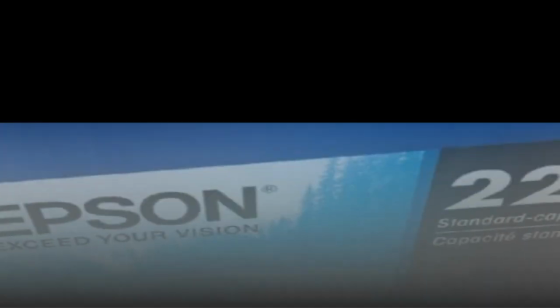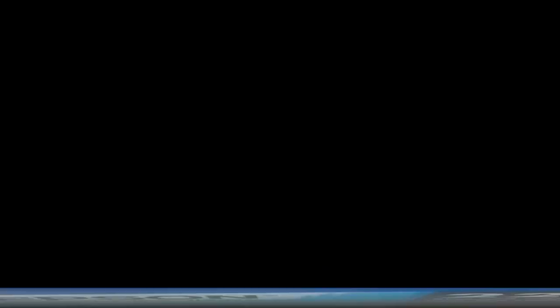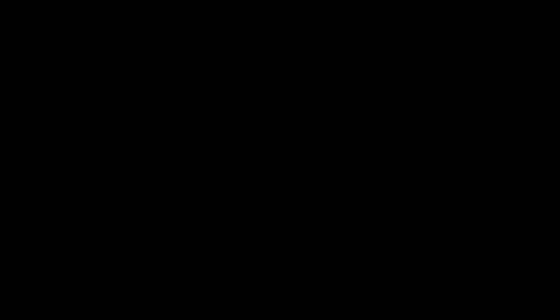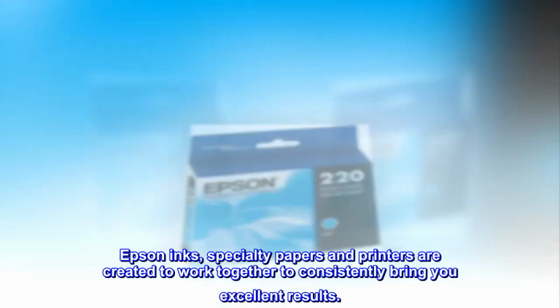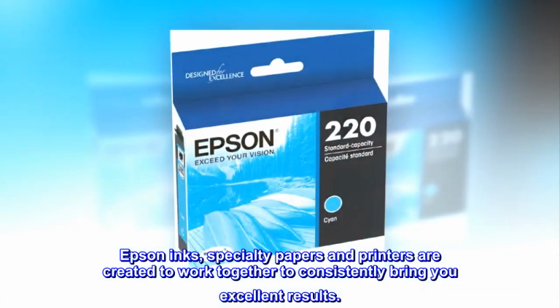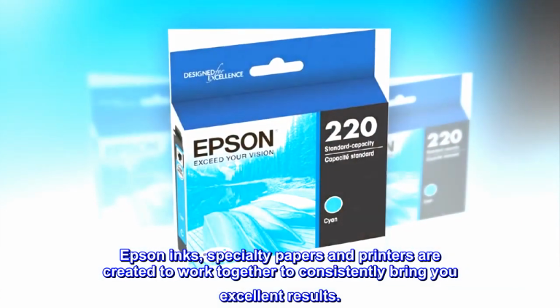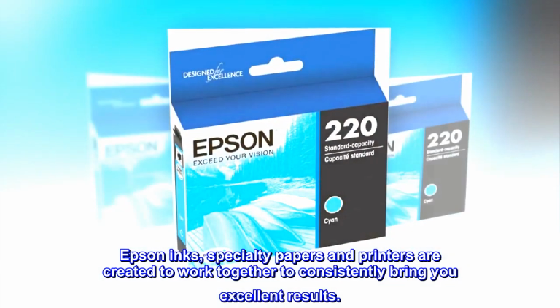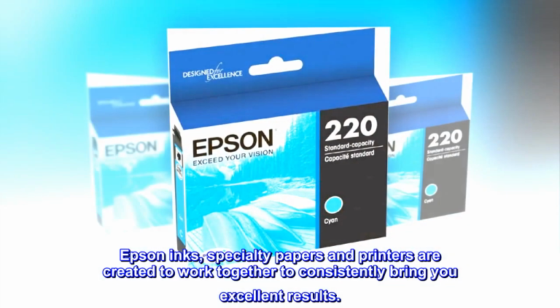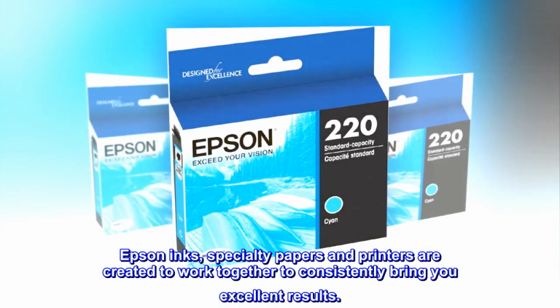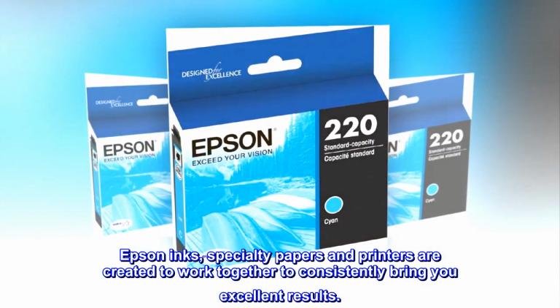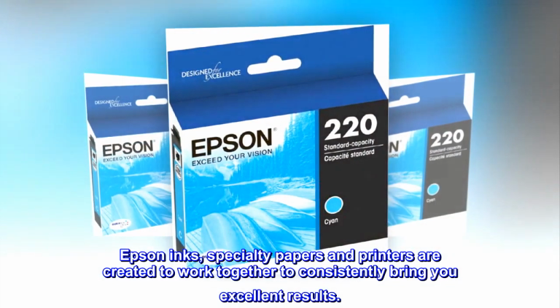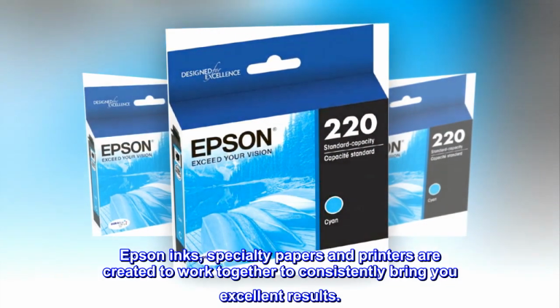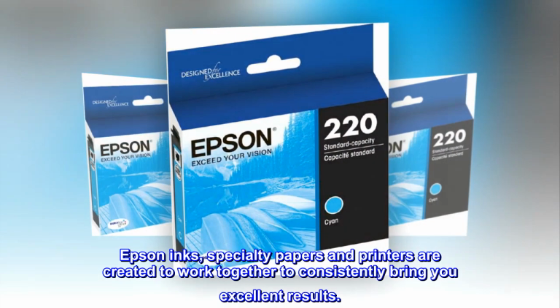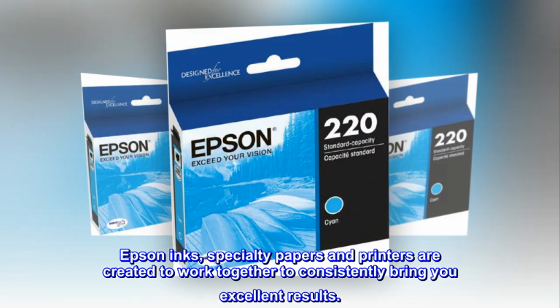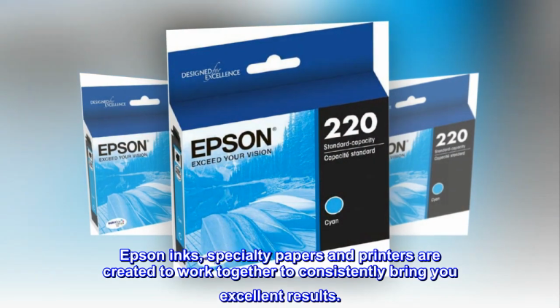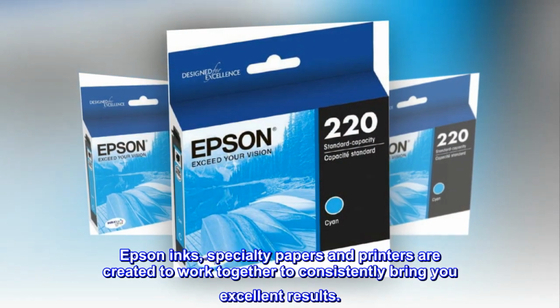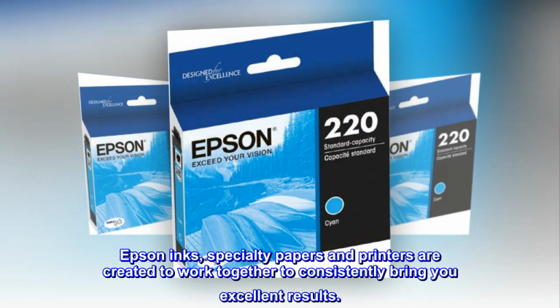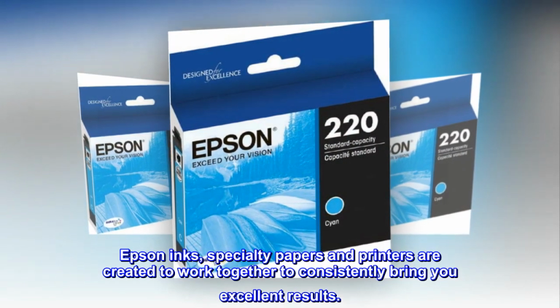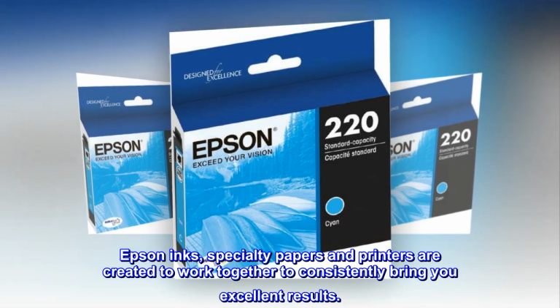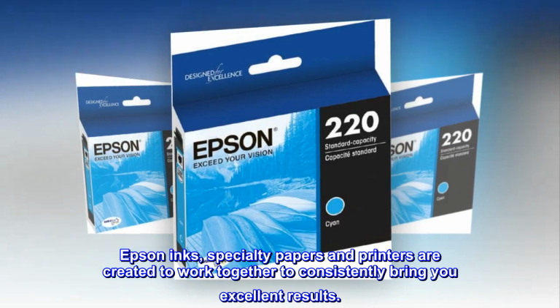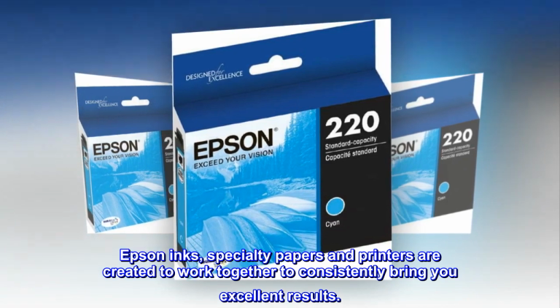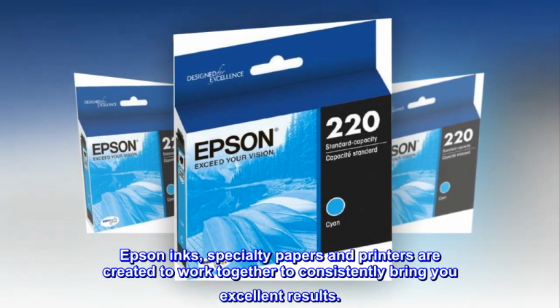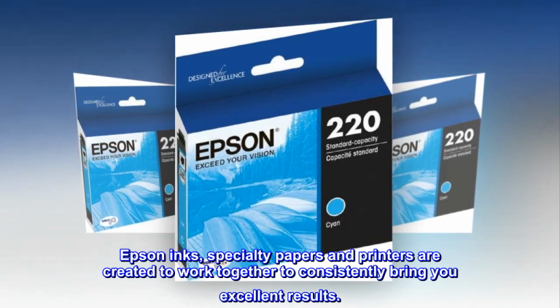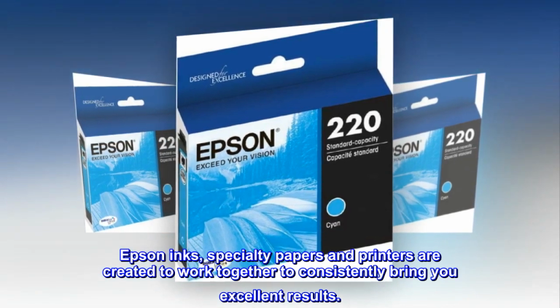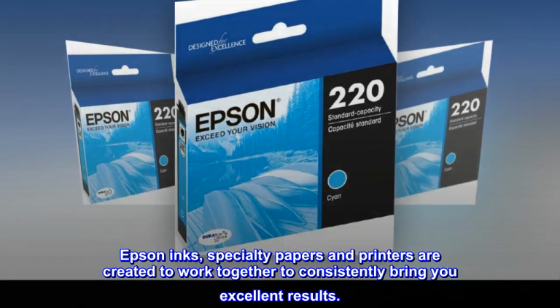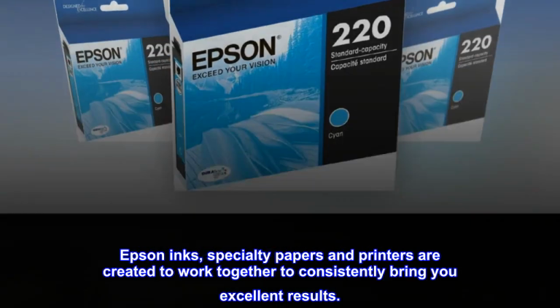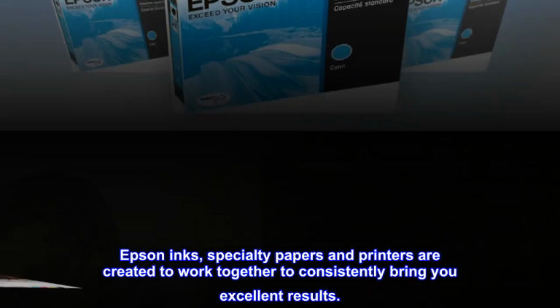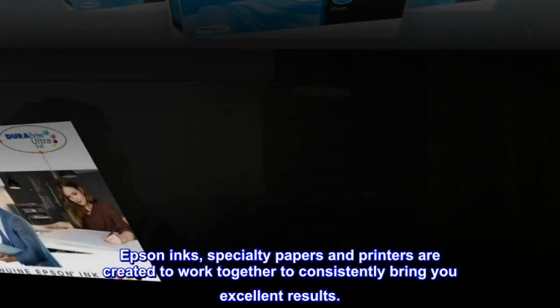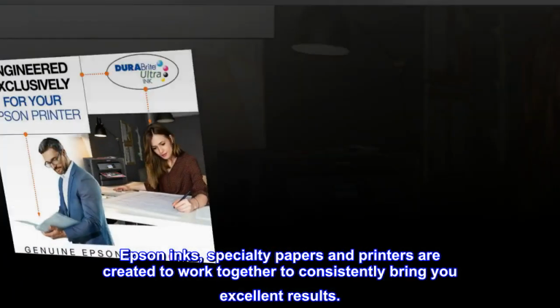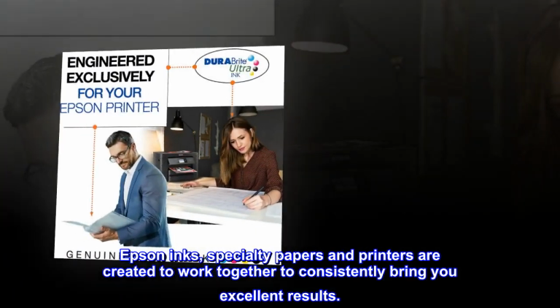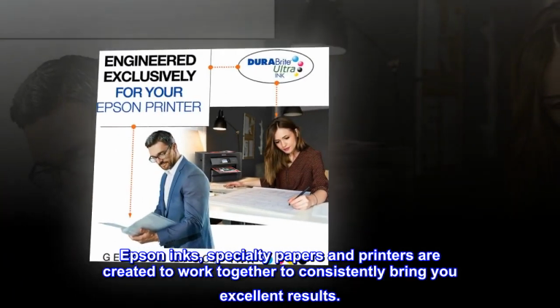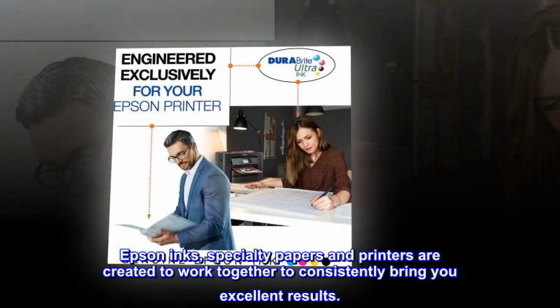Epson inks, specialty papers and printers are created to work together to consistently bring you excellent results.